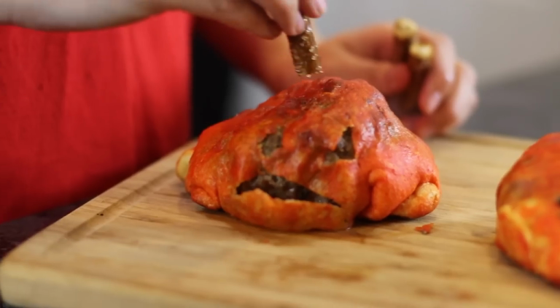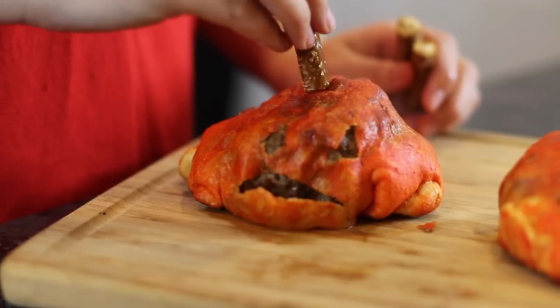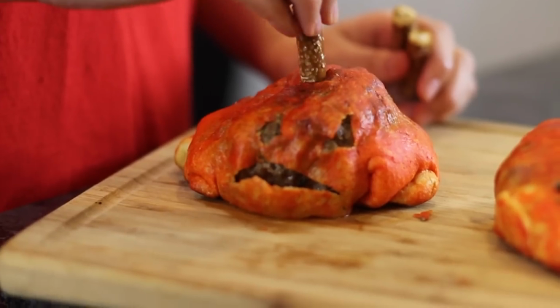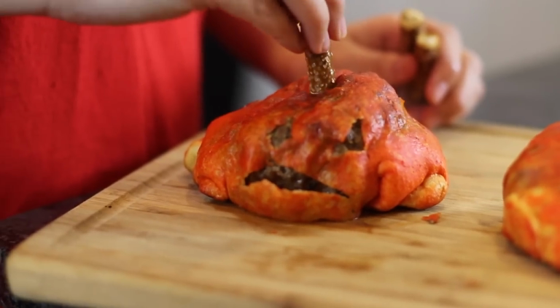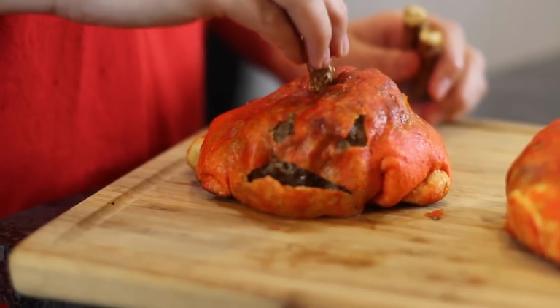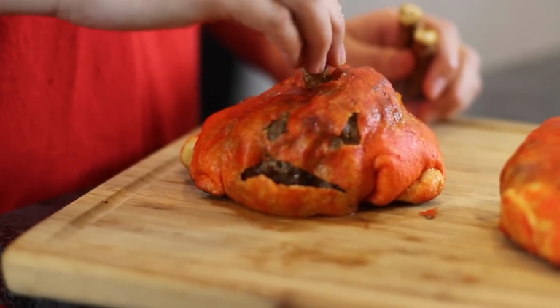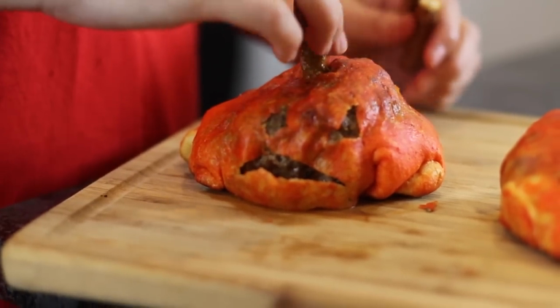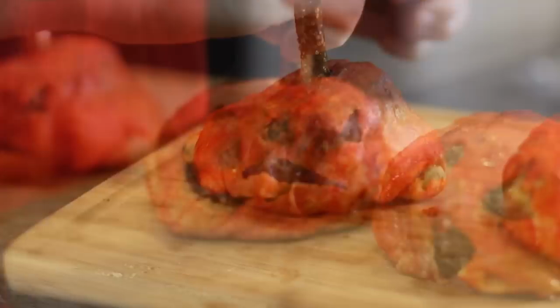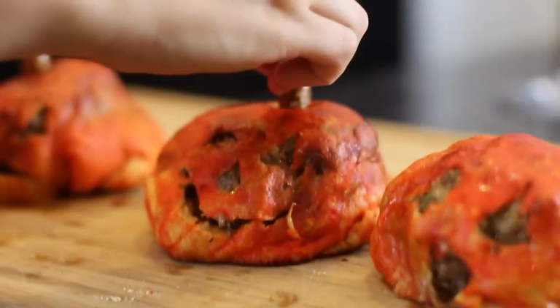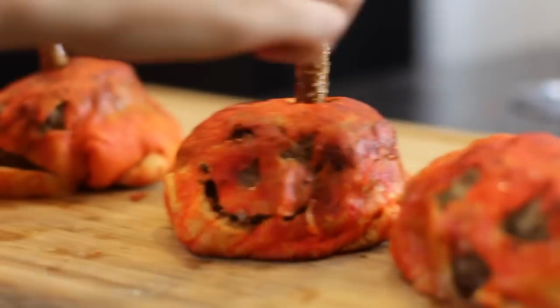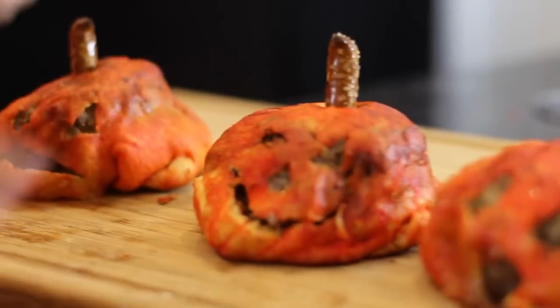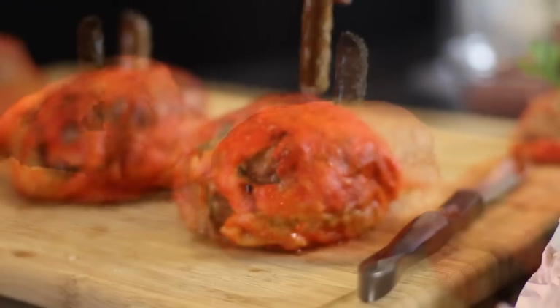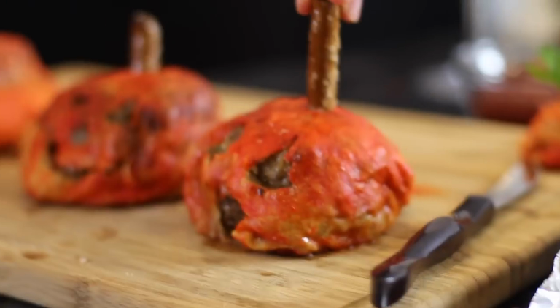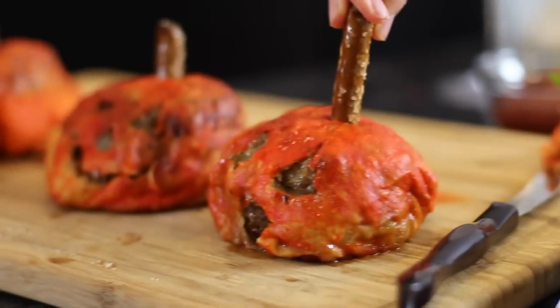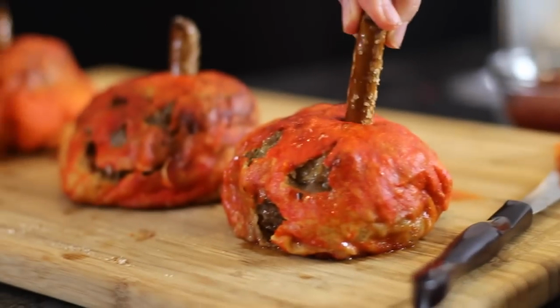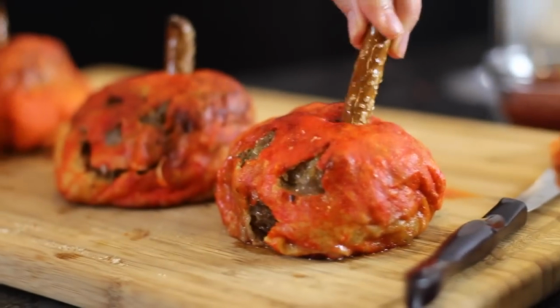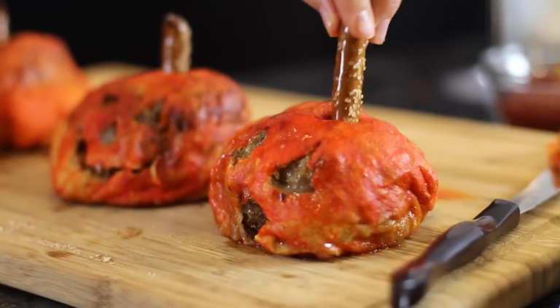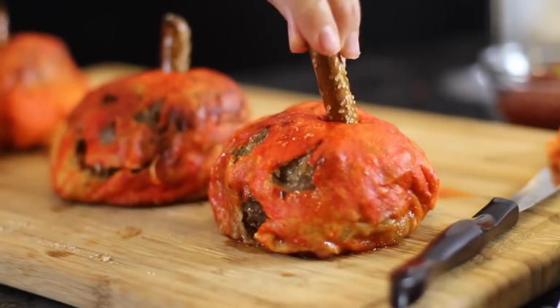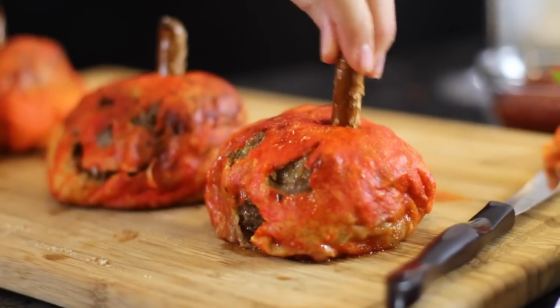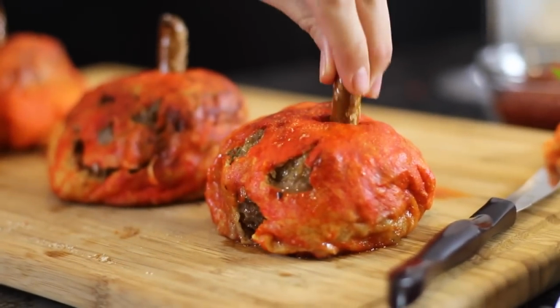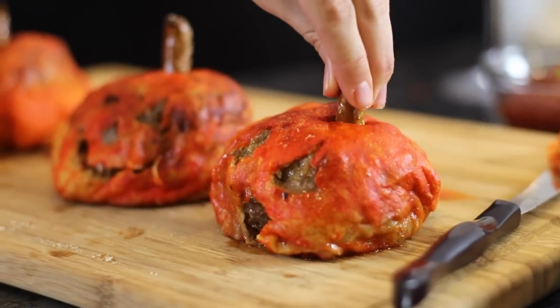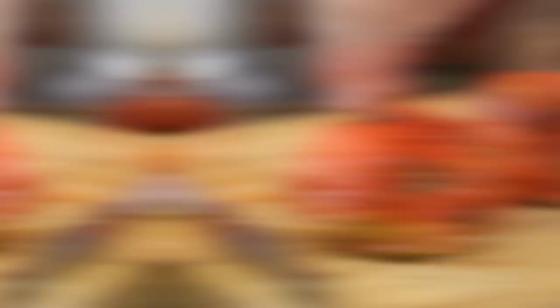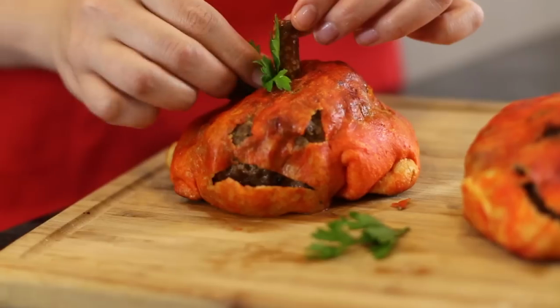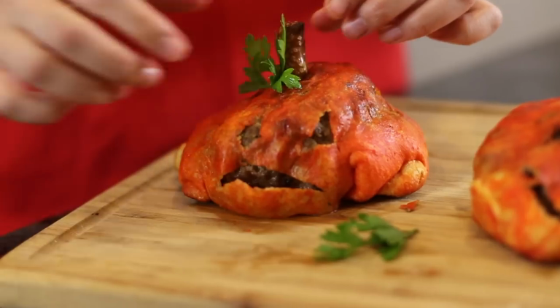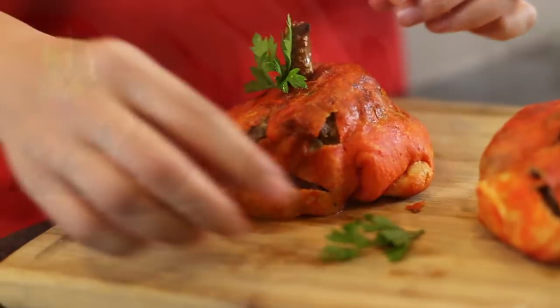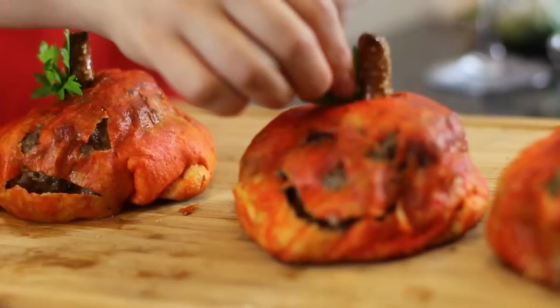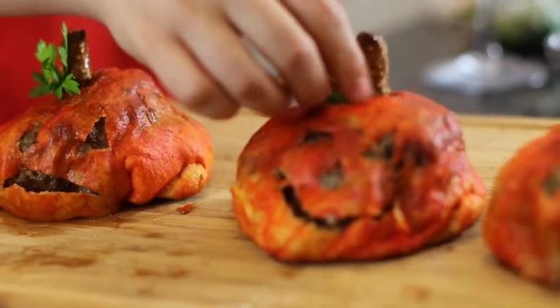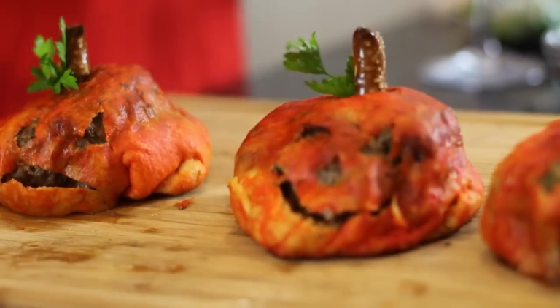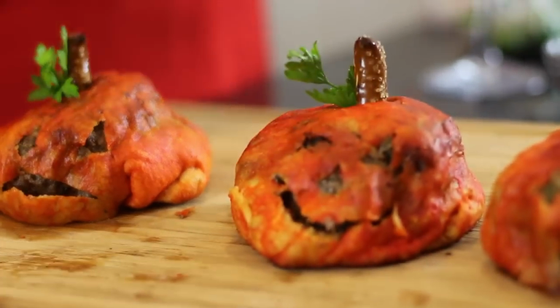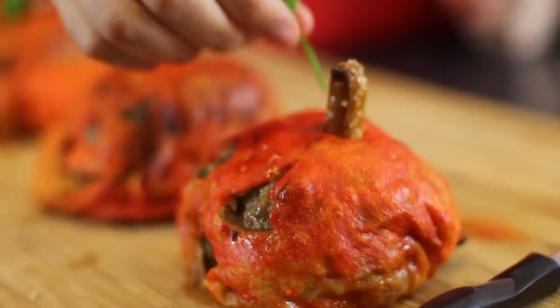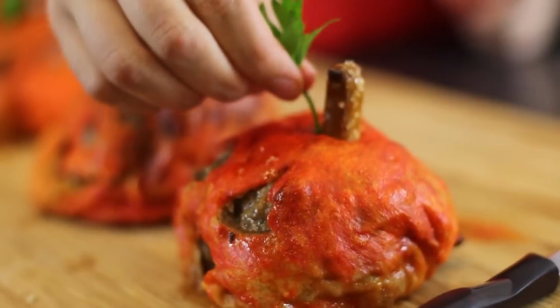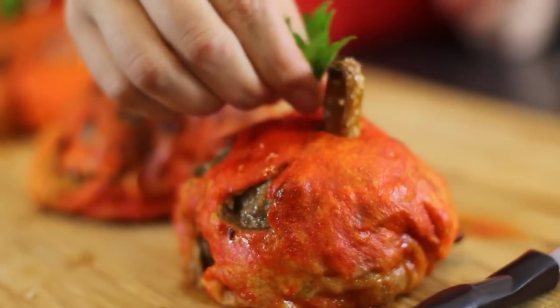Next, we're going to impale these pumpkin heads with a pretzel stick to look like a stem. And just for color, a nice parsley leaf.